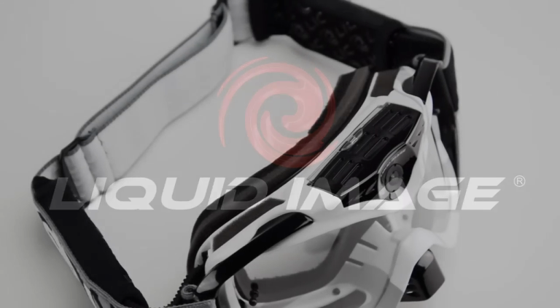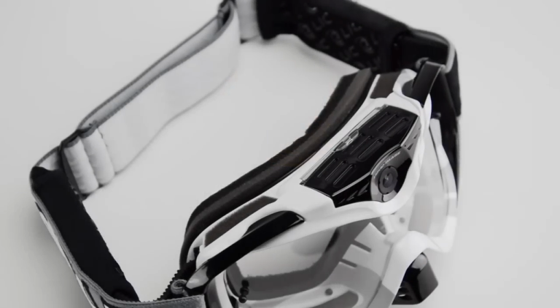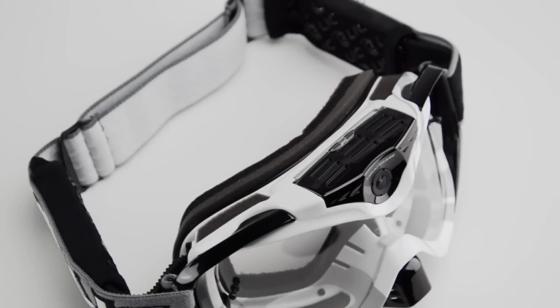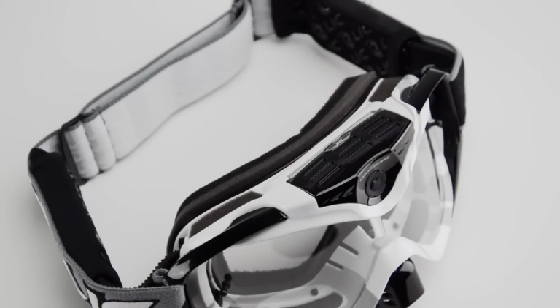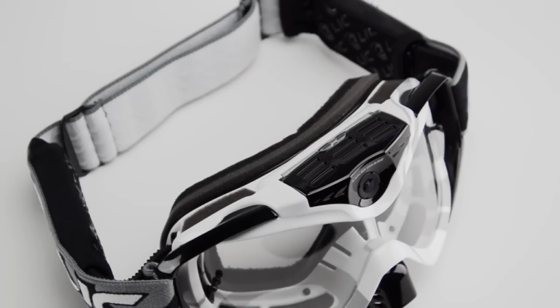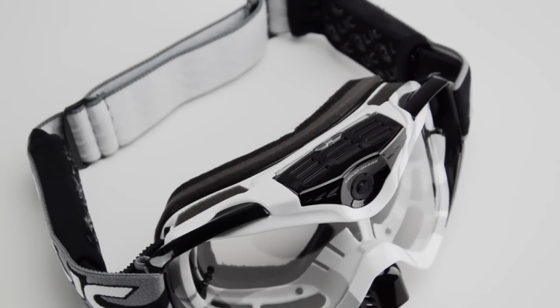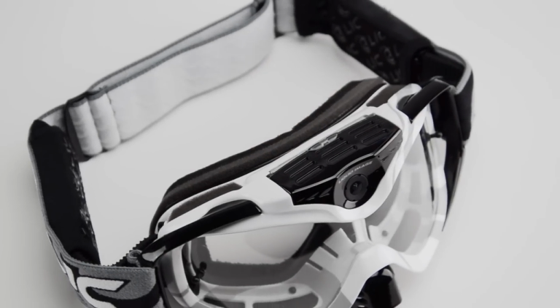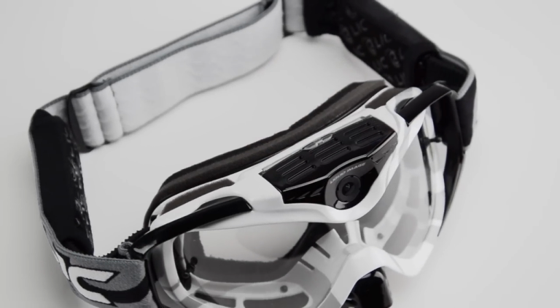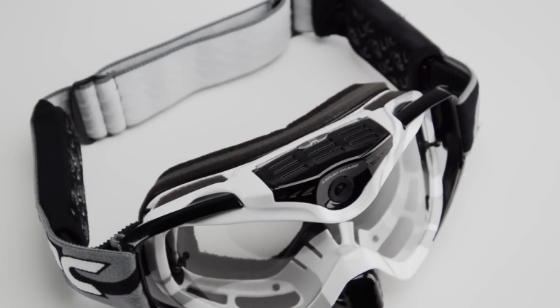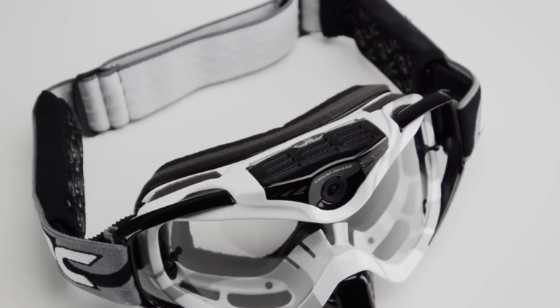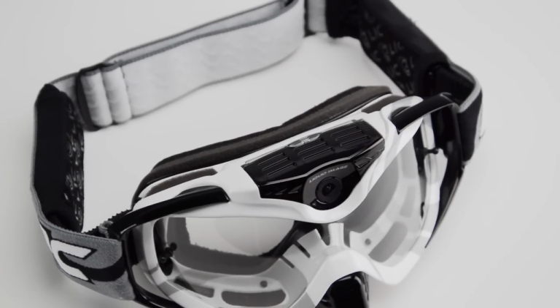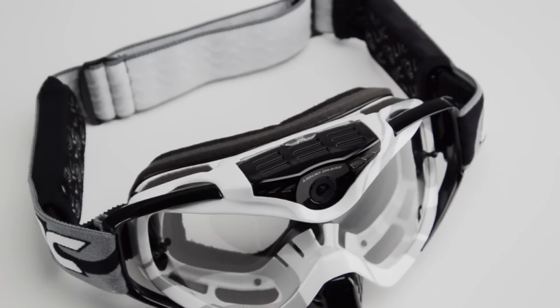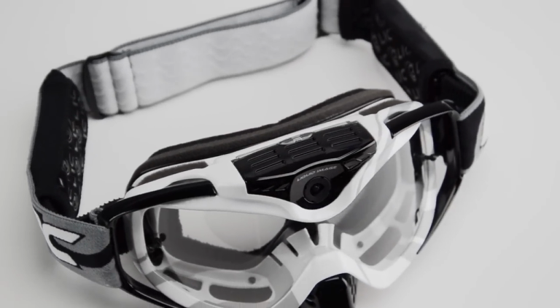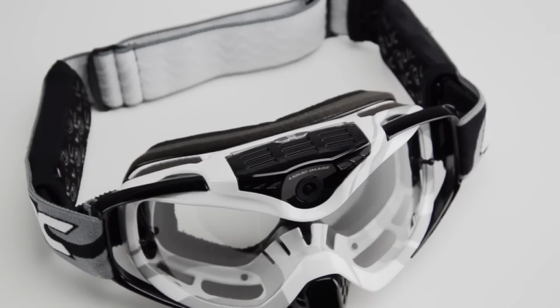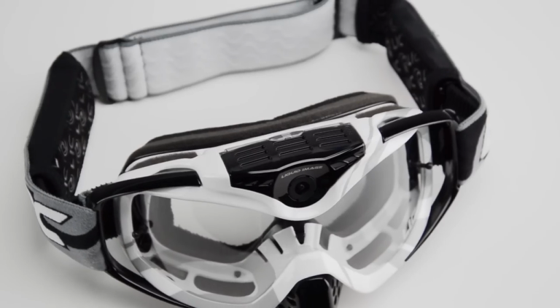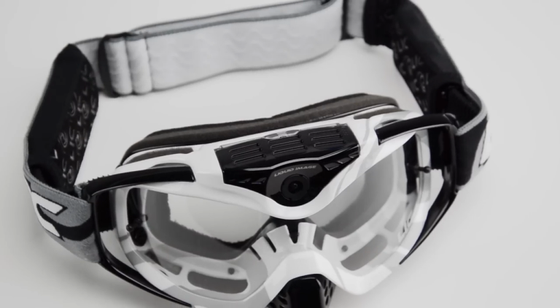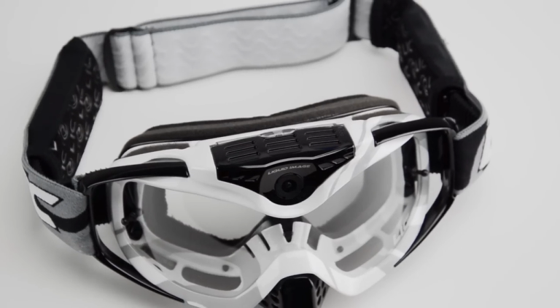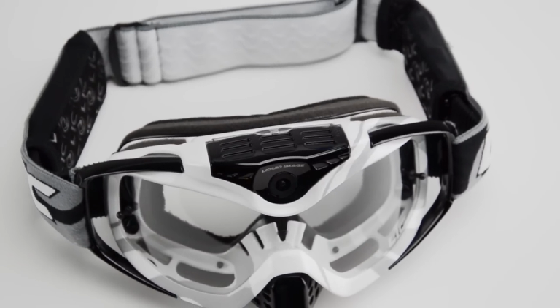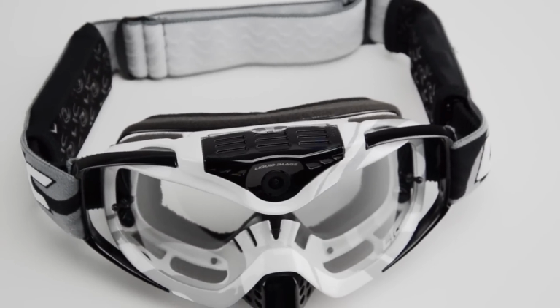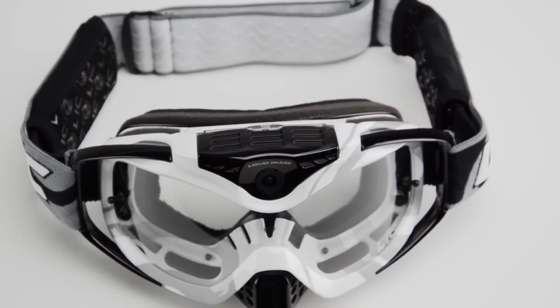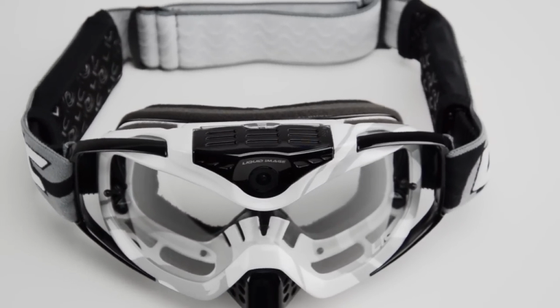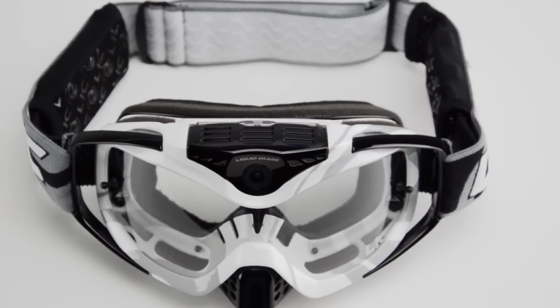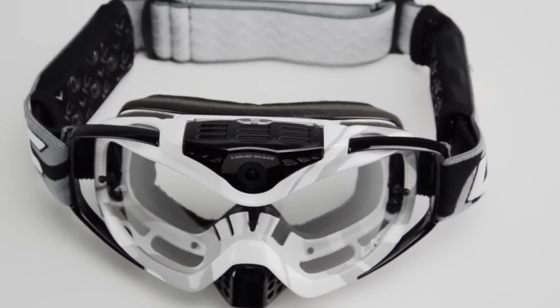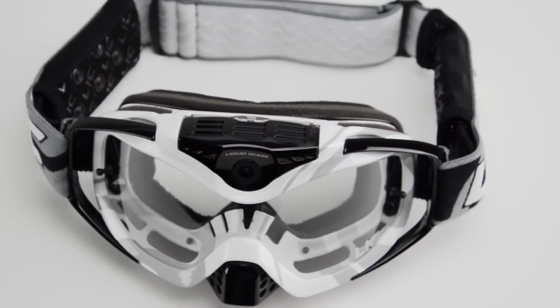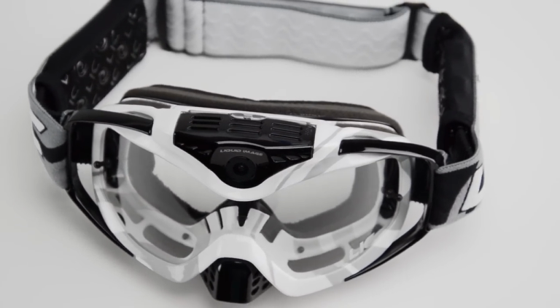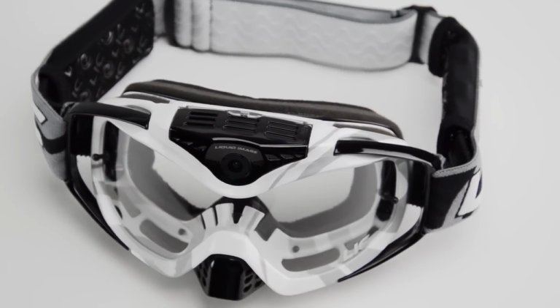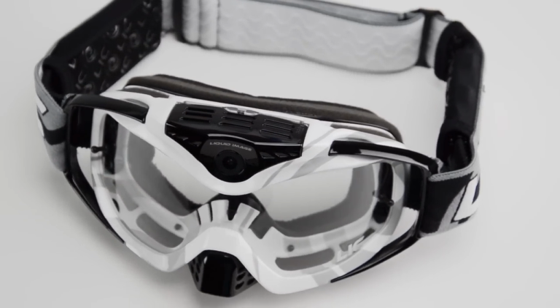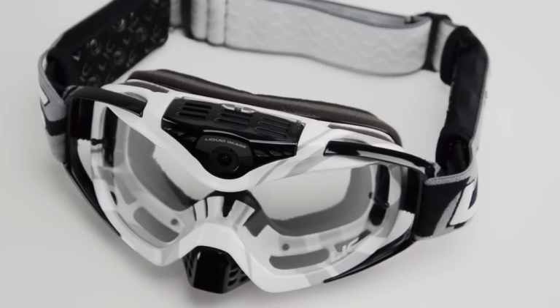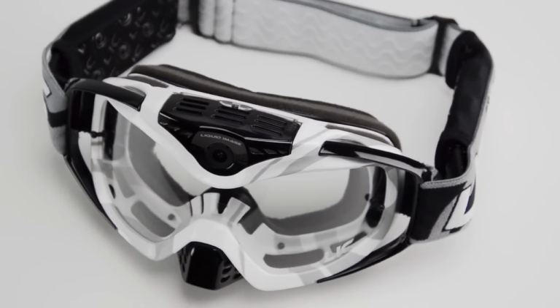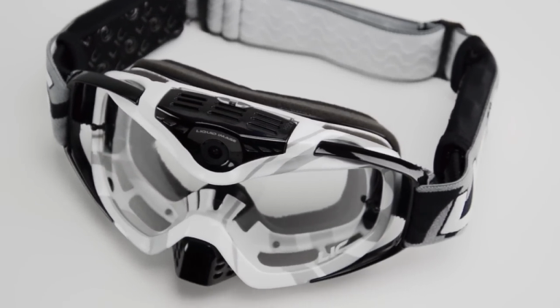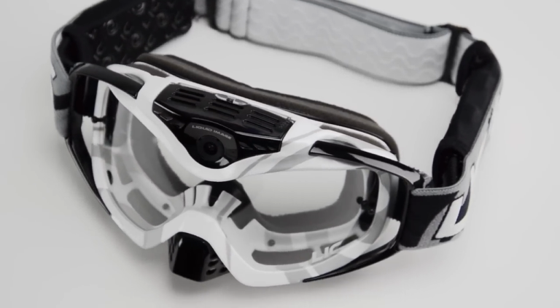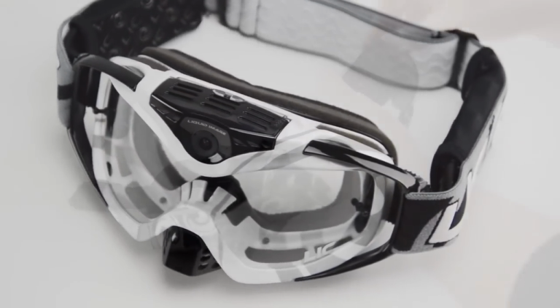In this video we are going to show you what is included in the box with the Torque series goggles and the basics on how to operate the camera.